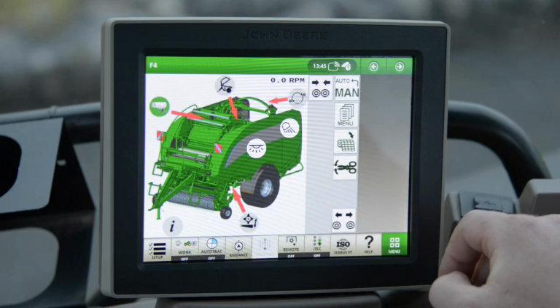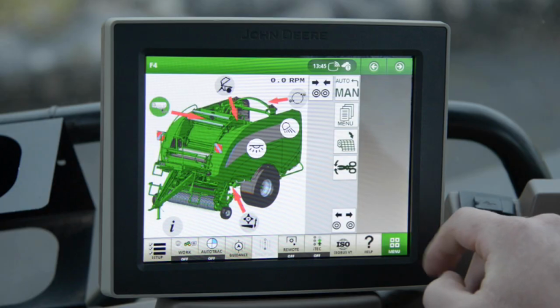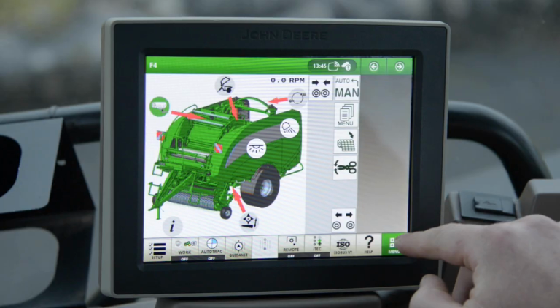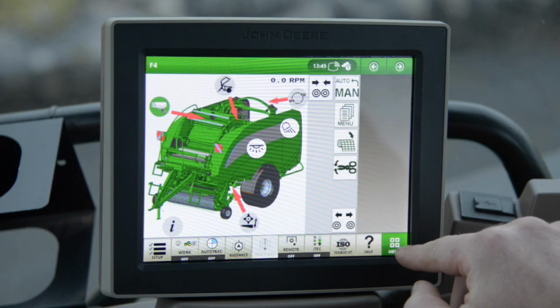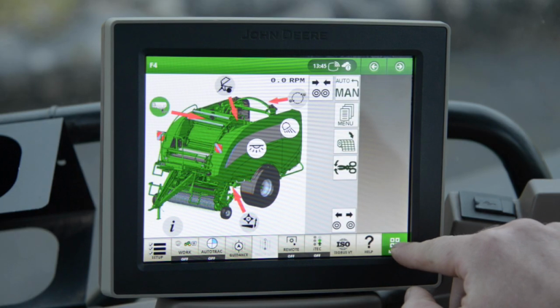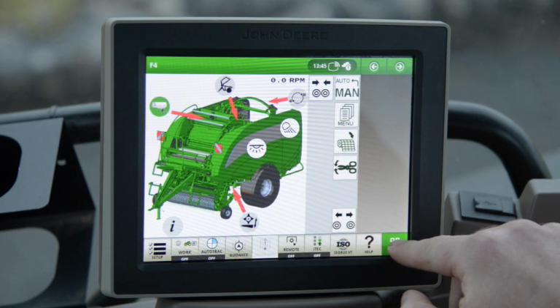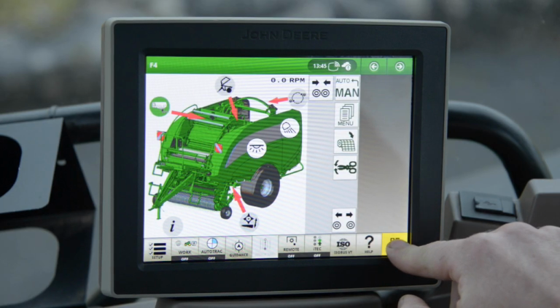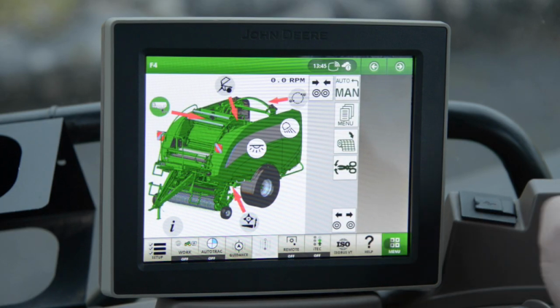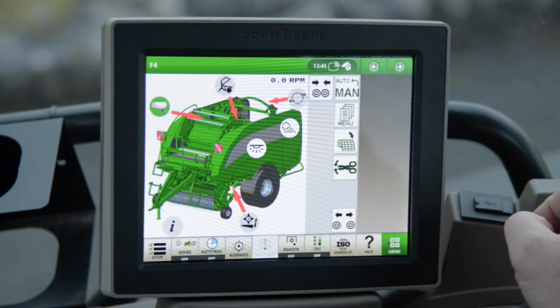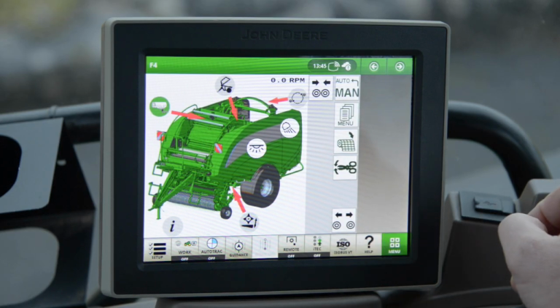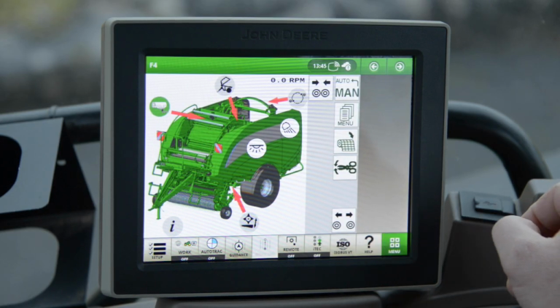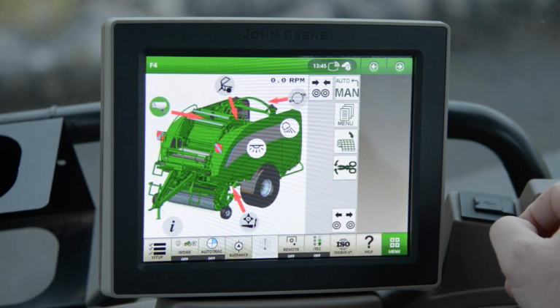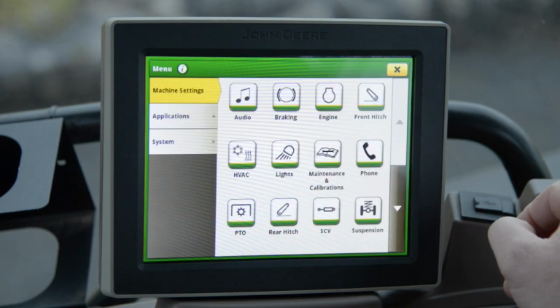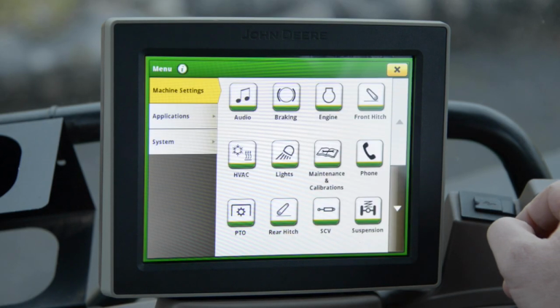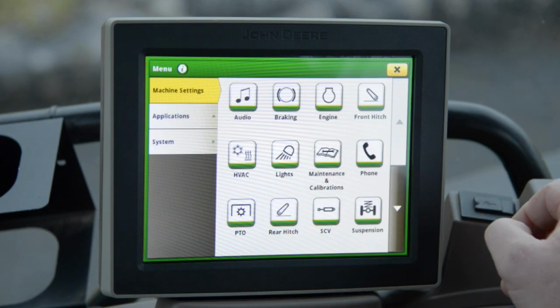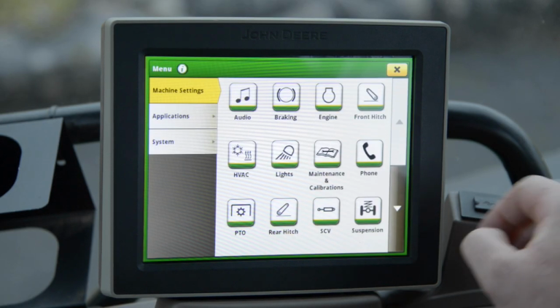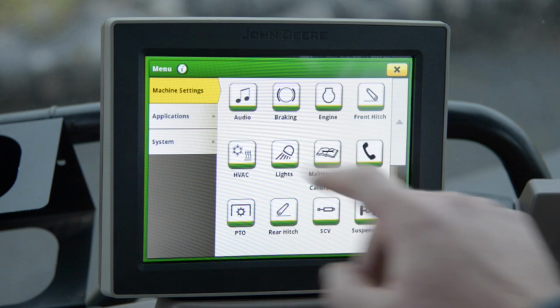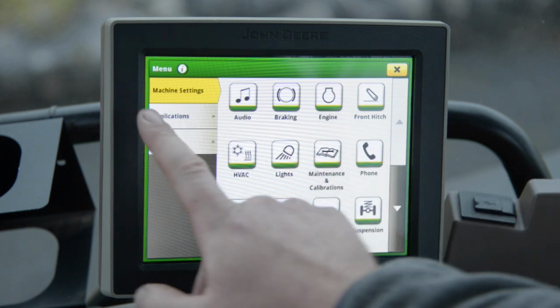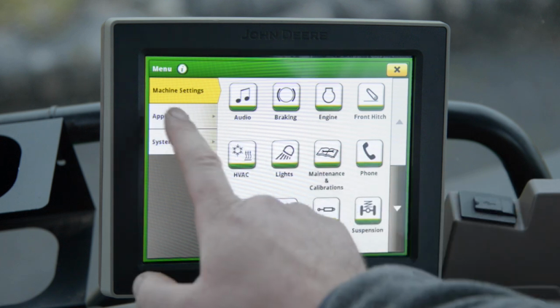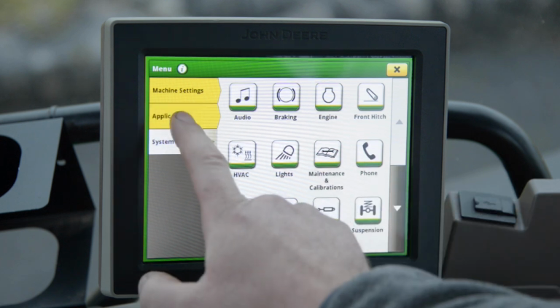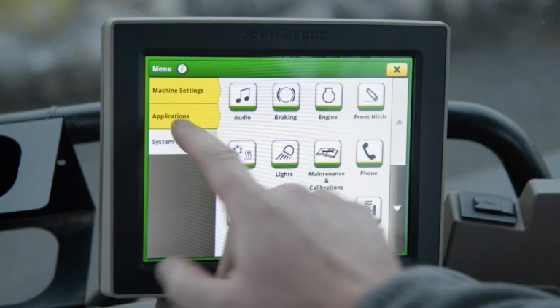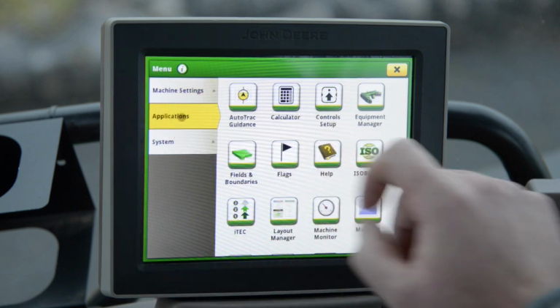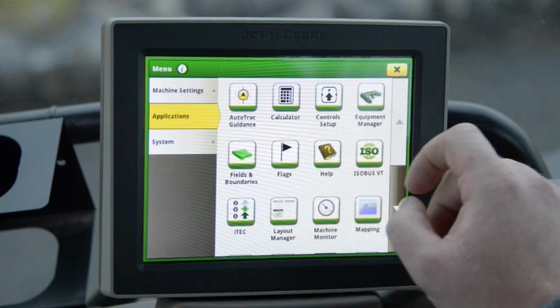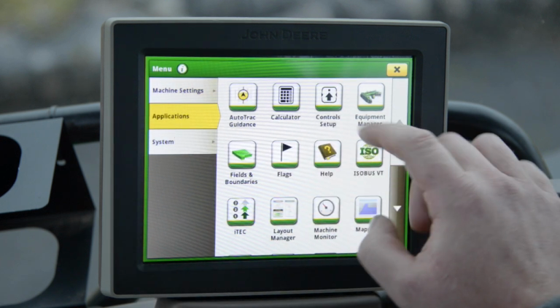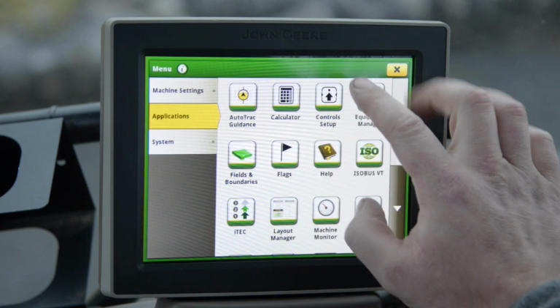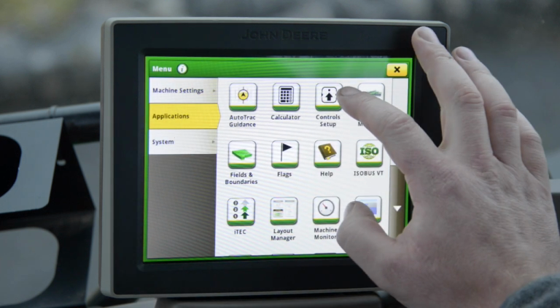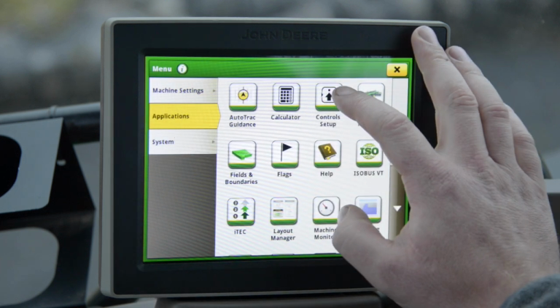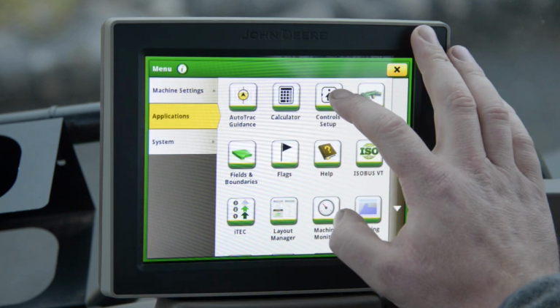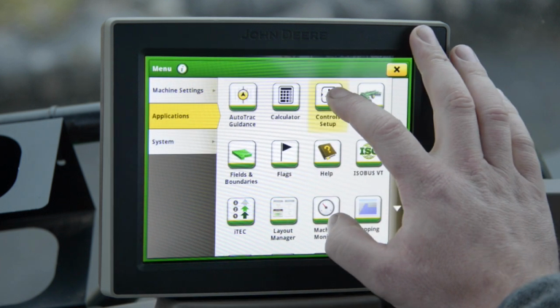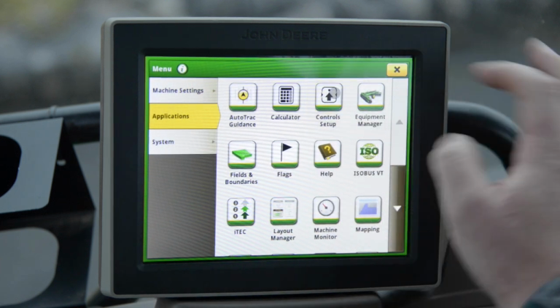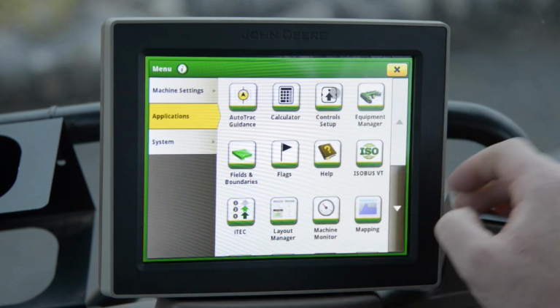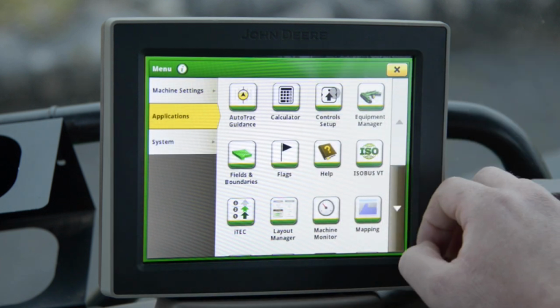To set this up we need to enter the menu. We go to Applications, then Controls, then Setup.